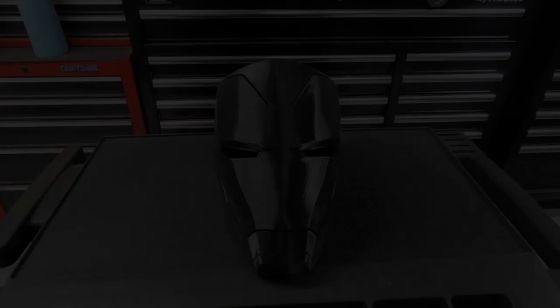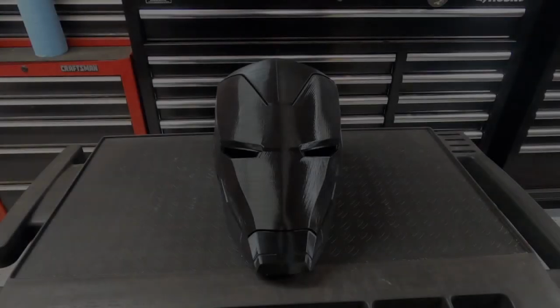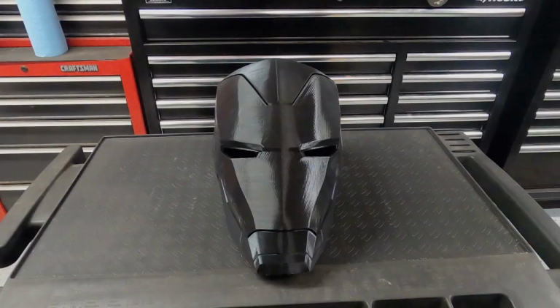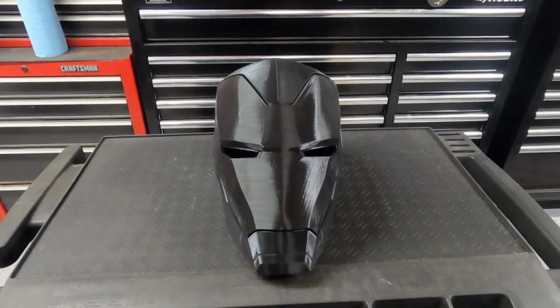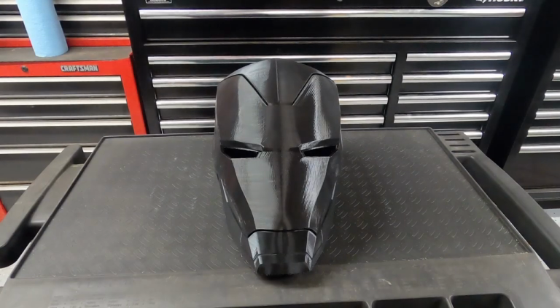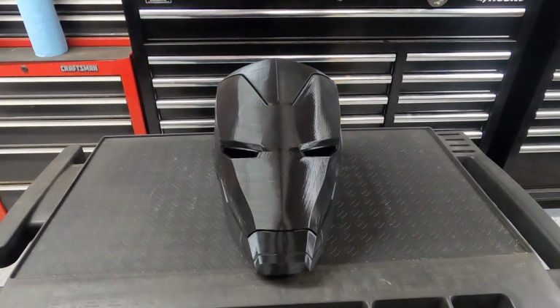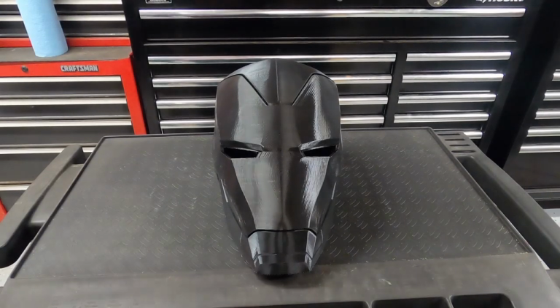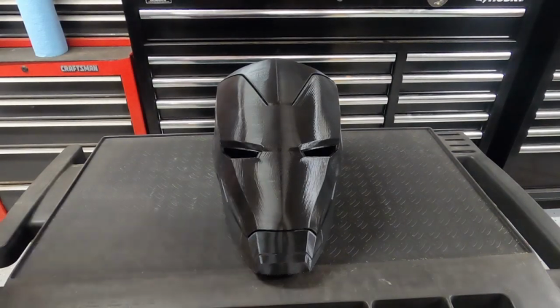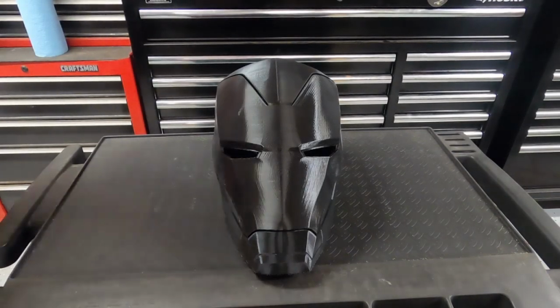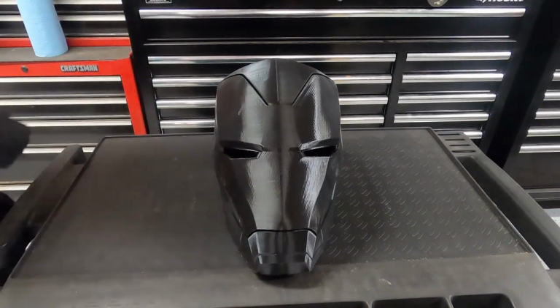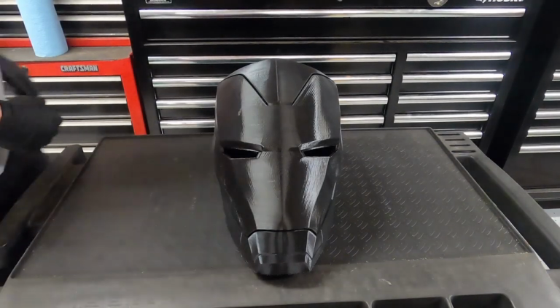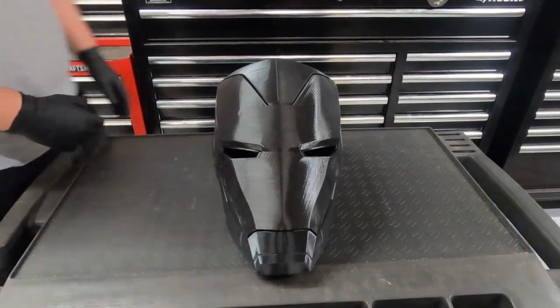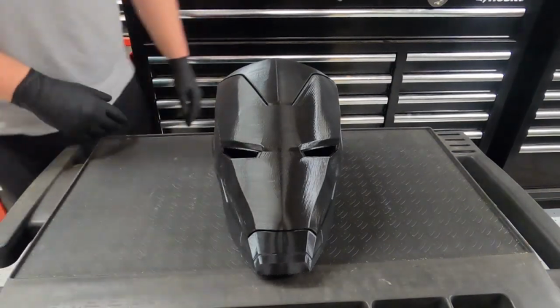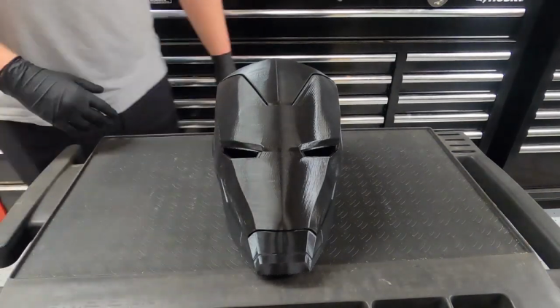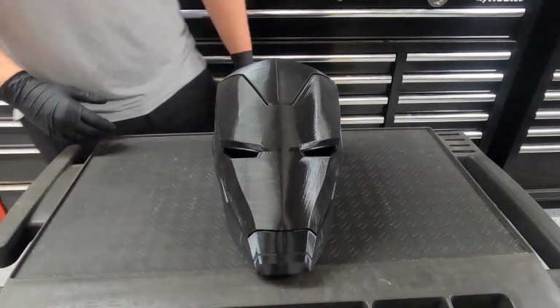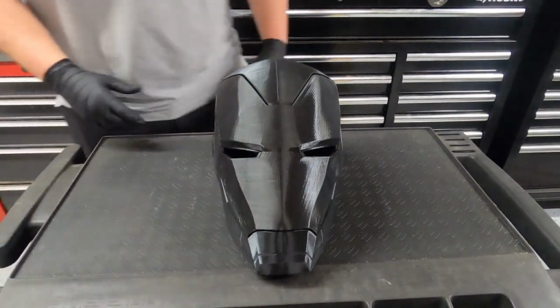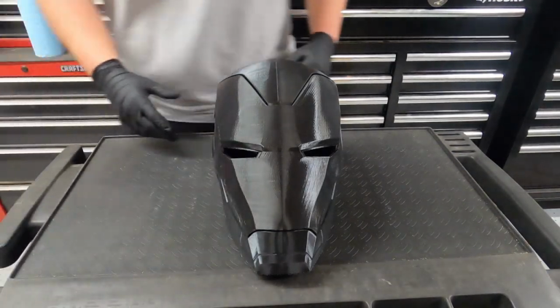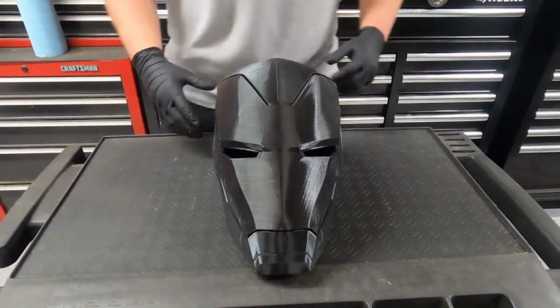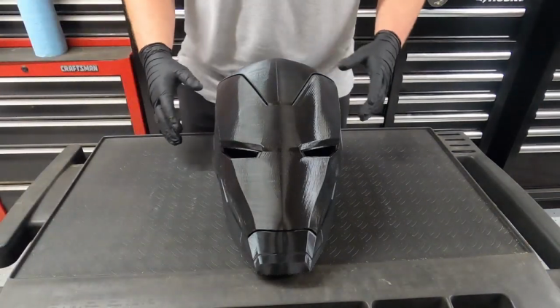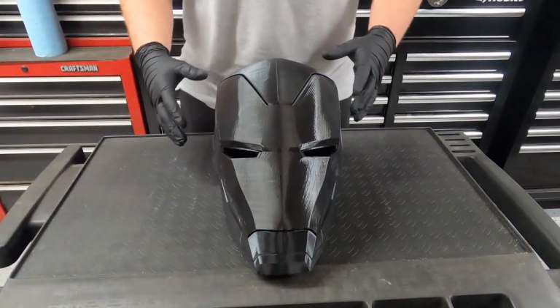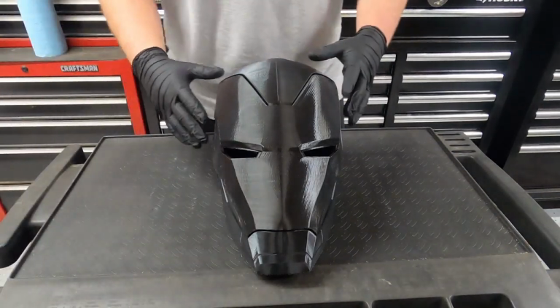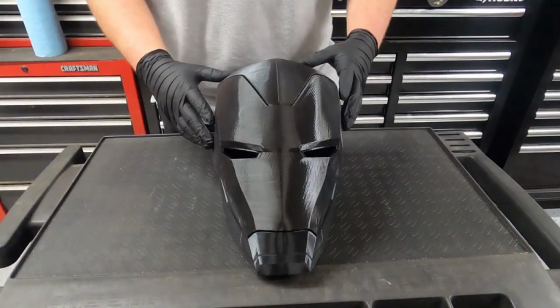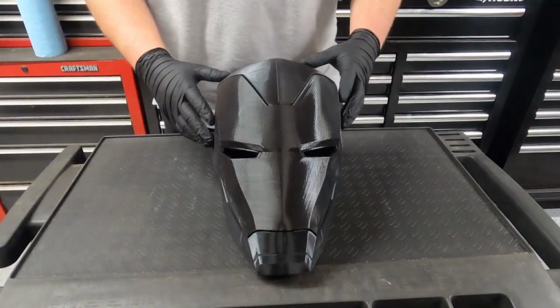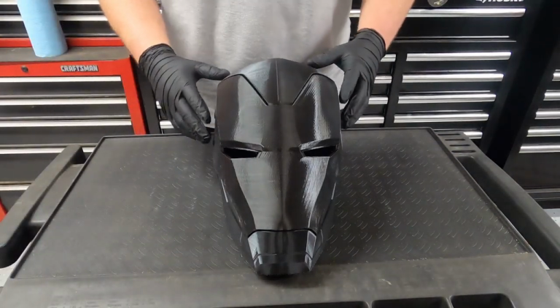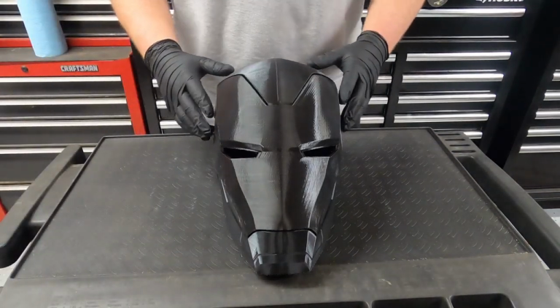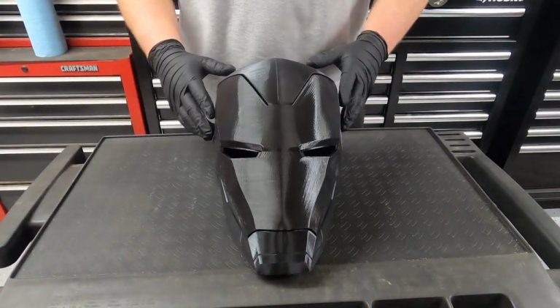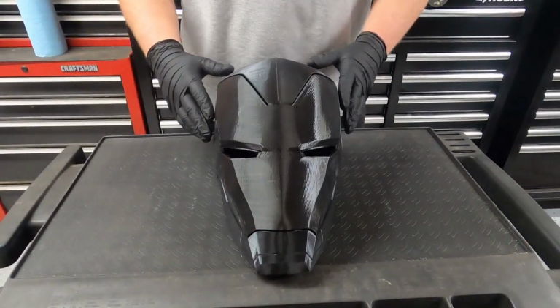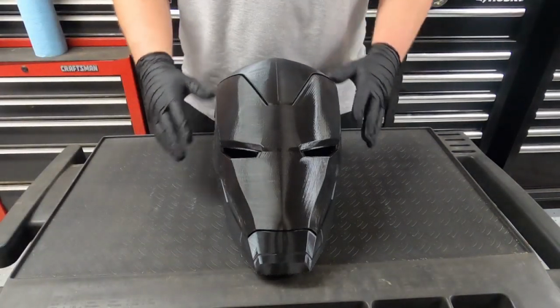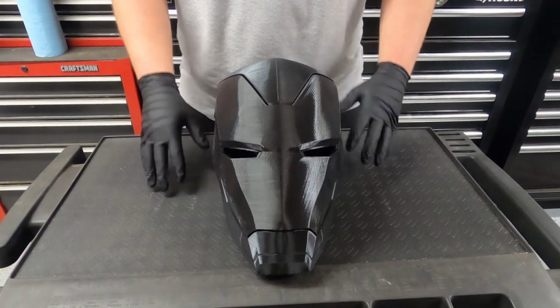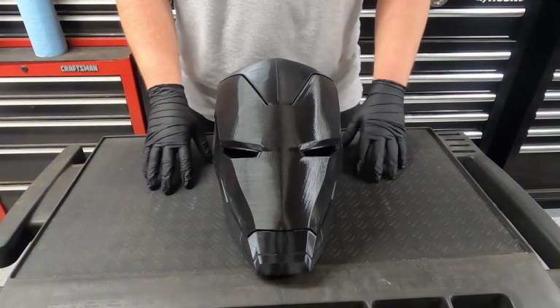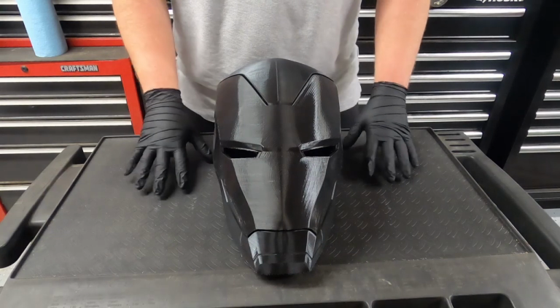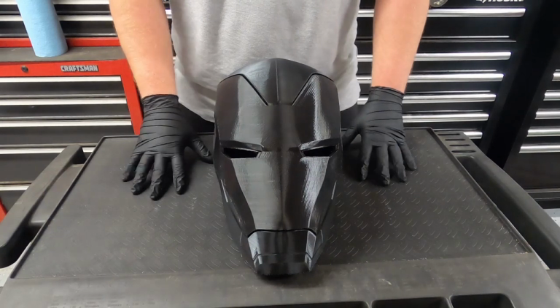Hello everyone and welcome to my channel. Today I'm going to be starting a new series where I try to build the perfect Iron Man helmet.